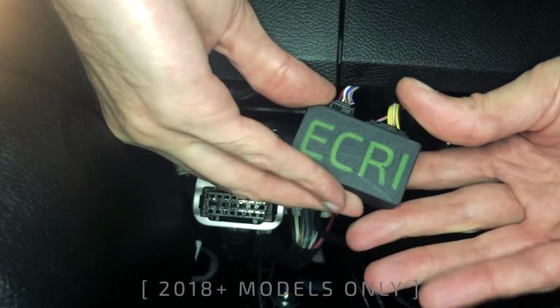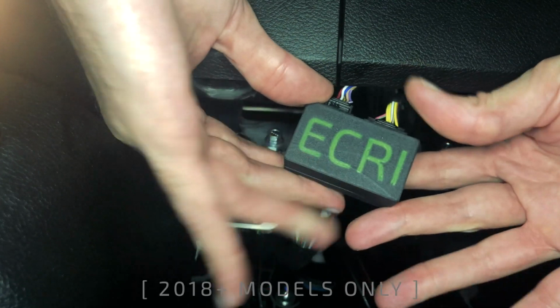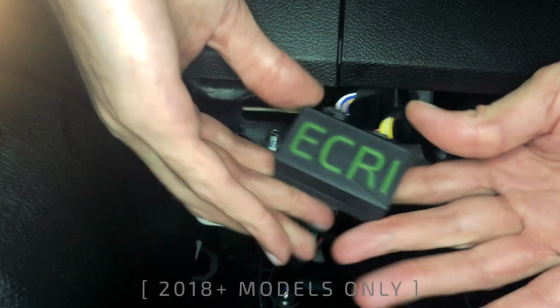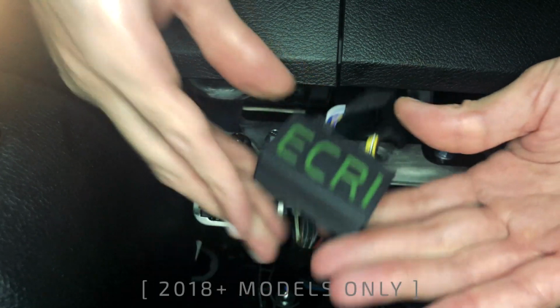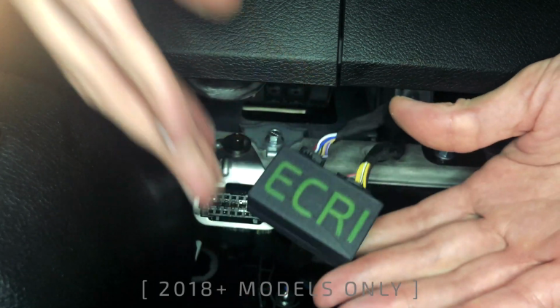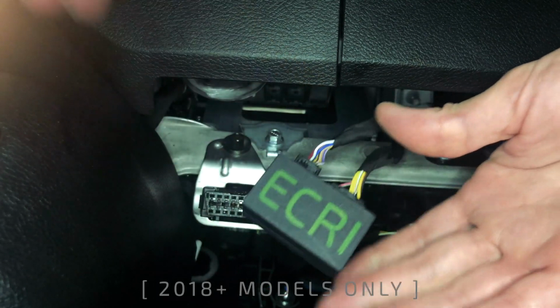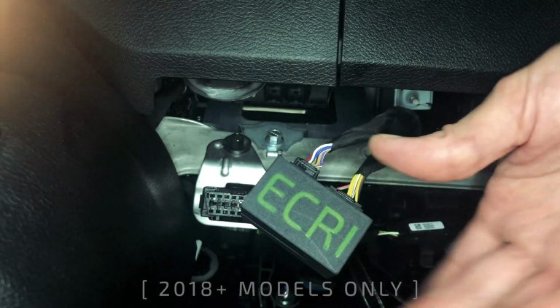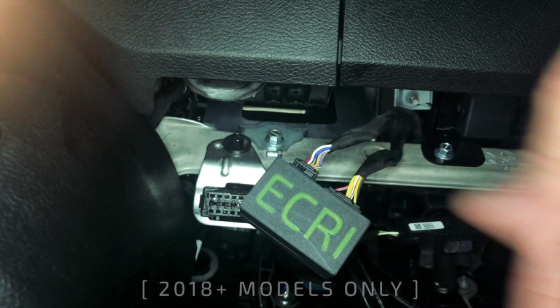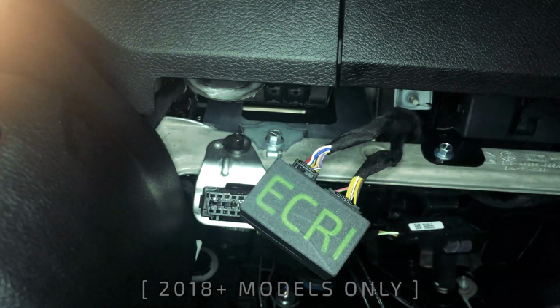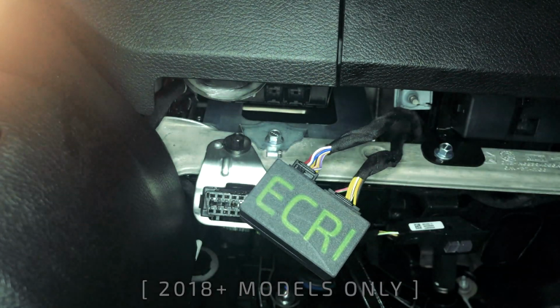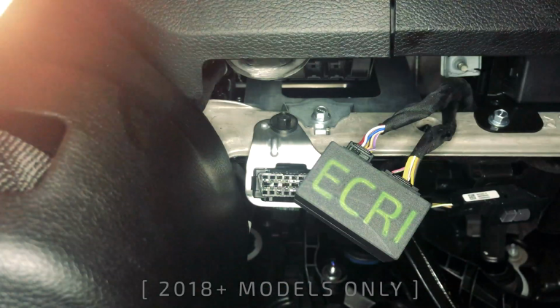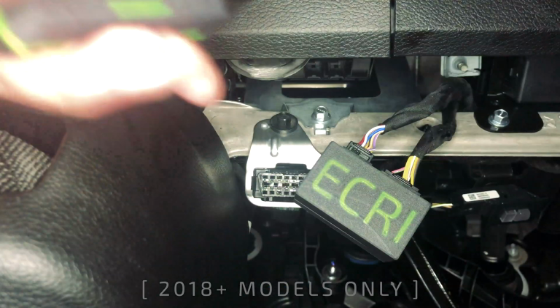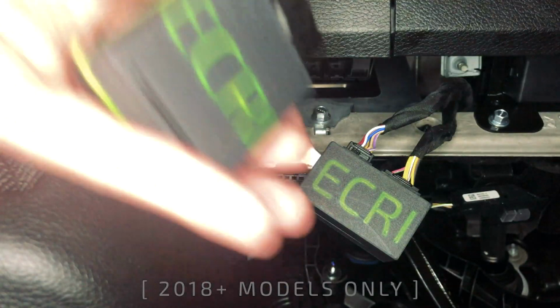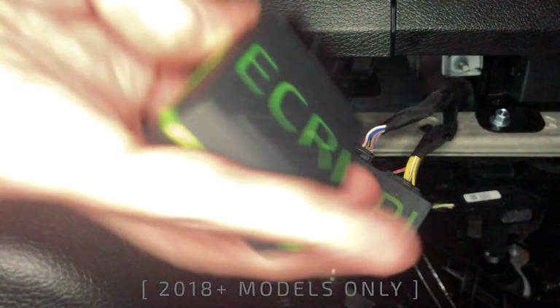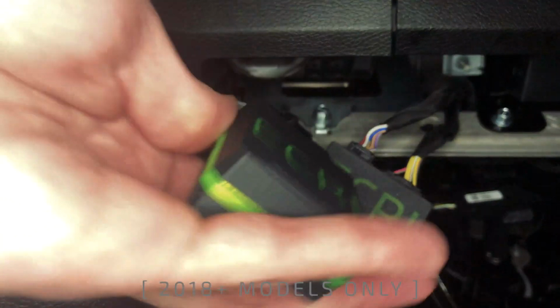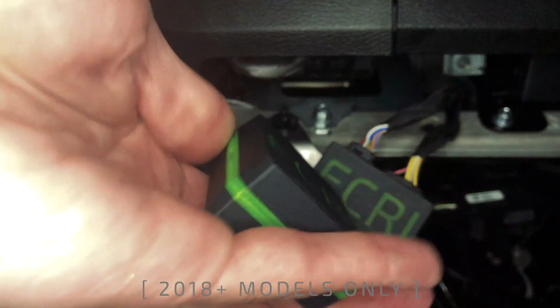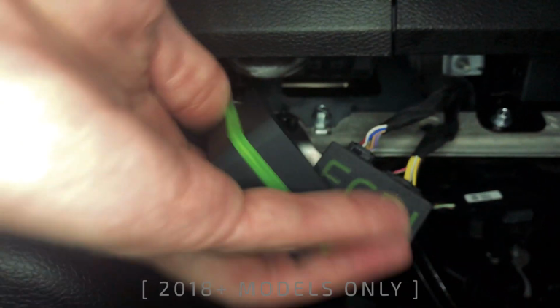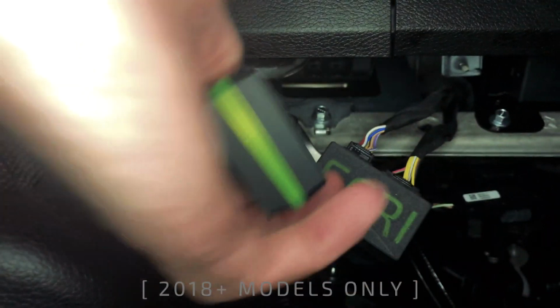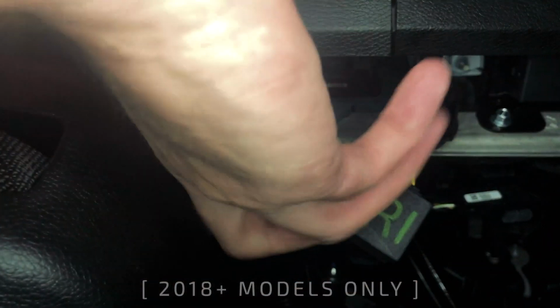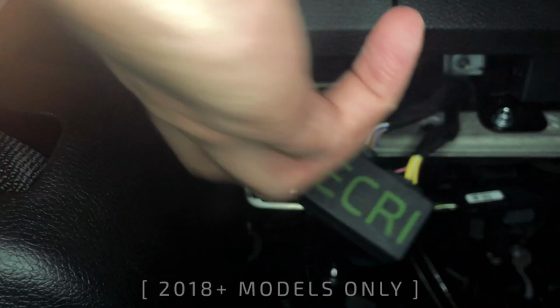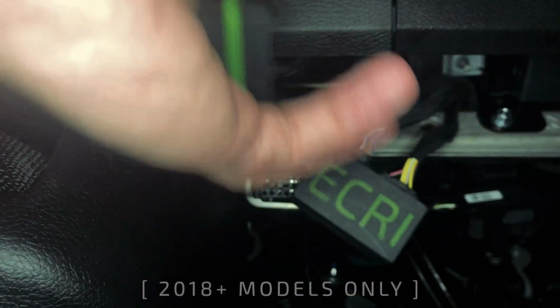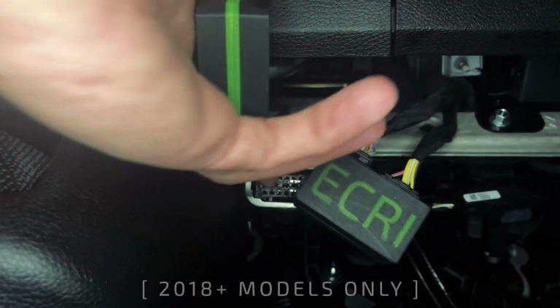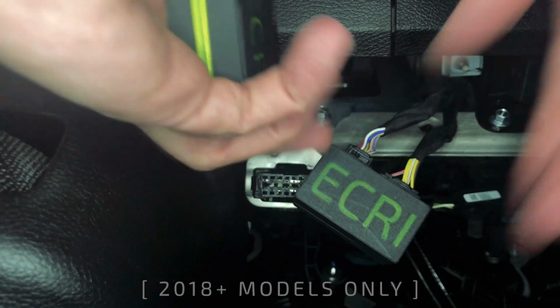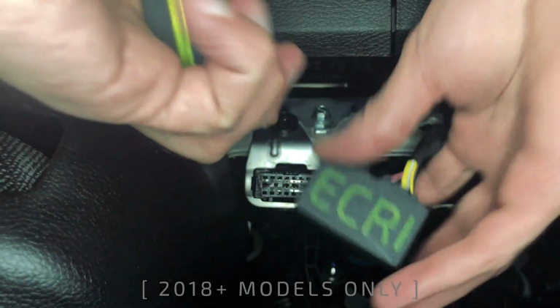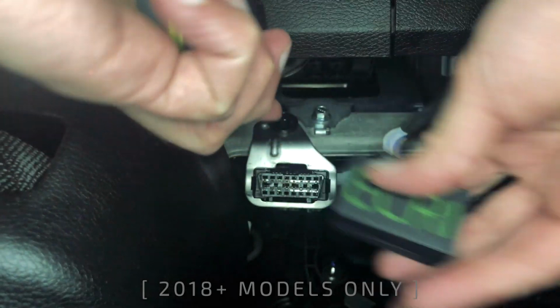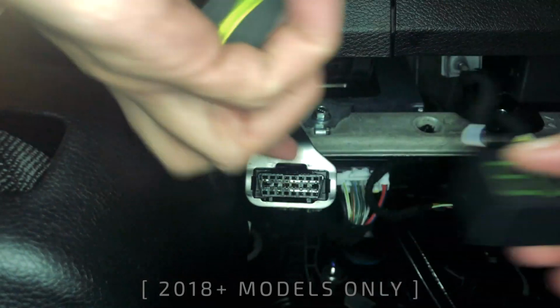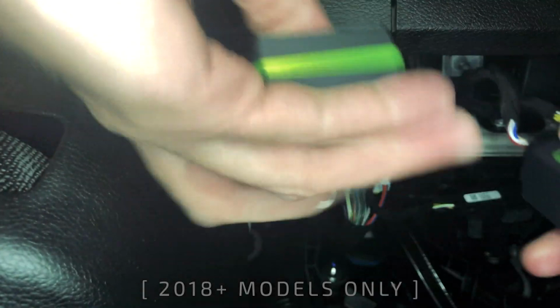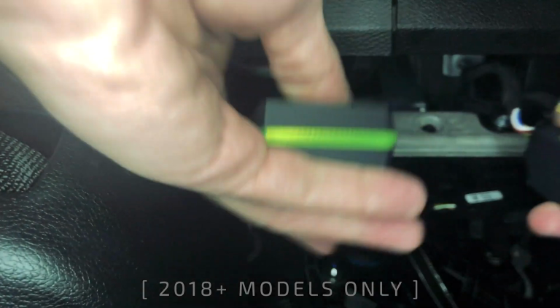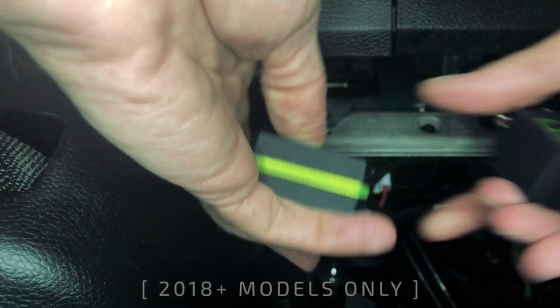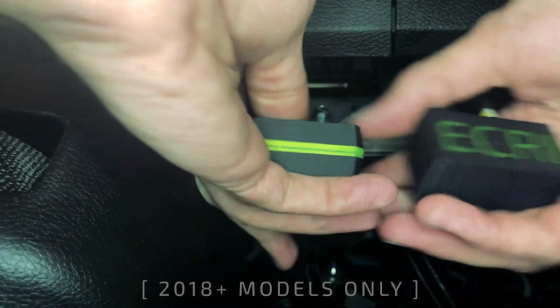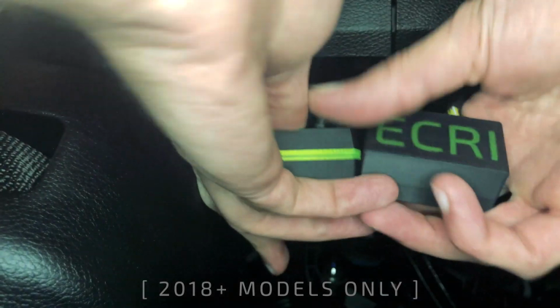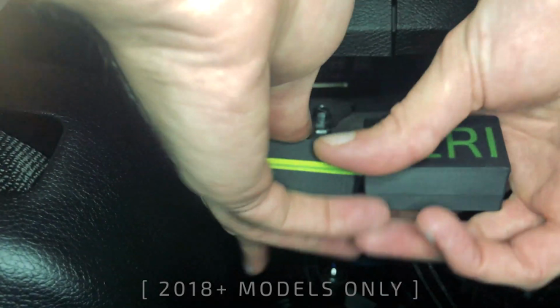Once both plugs are plugged into the bypass, you can go ahead and plug the ECRI device into the OBD port.